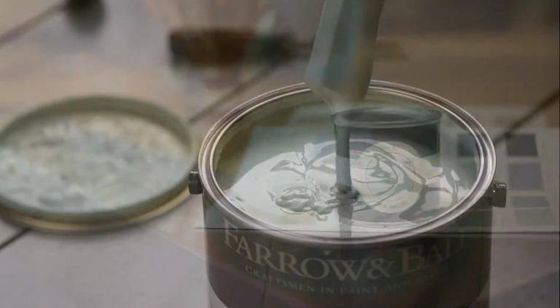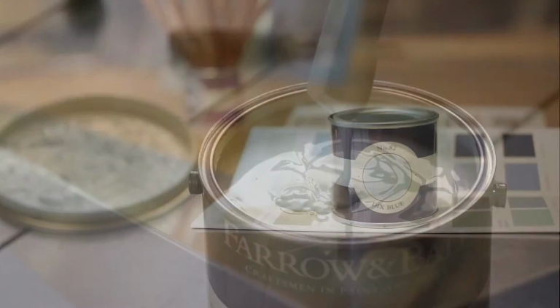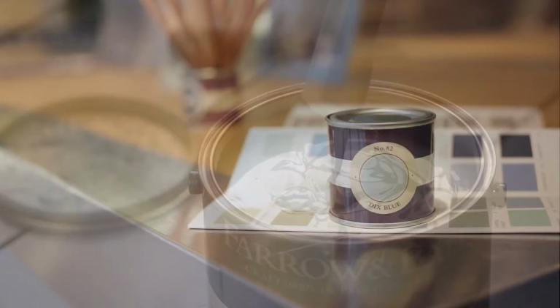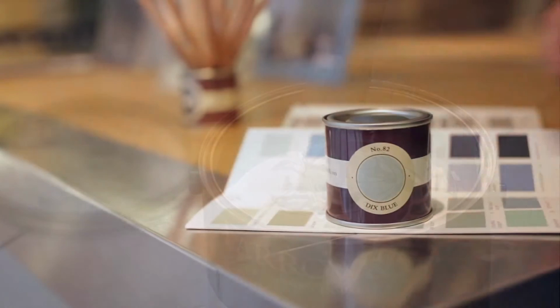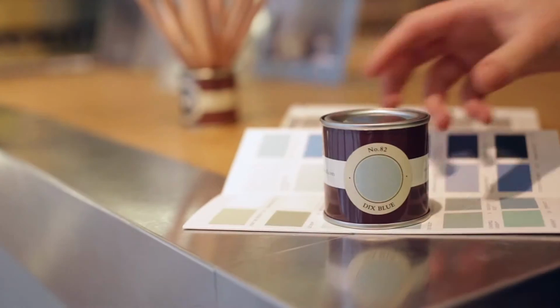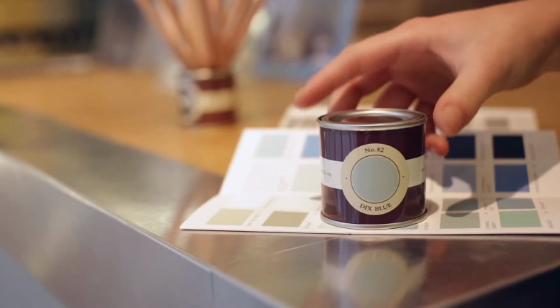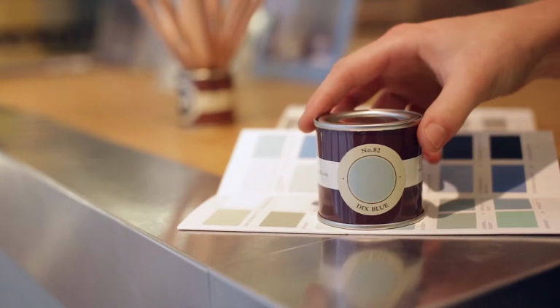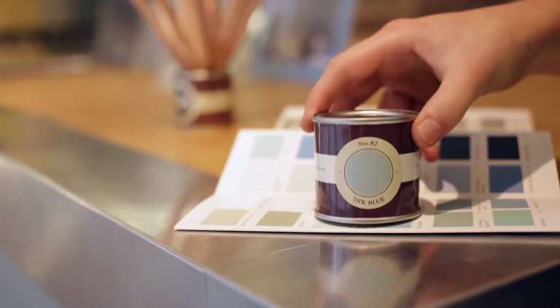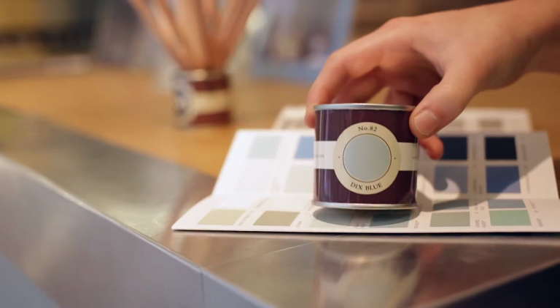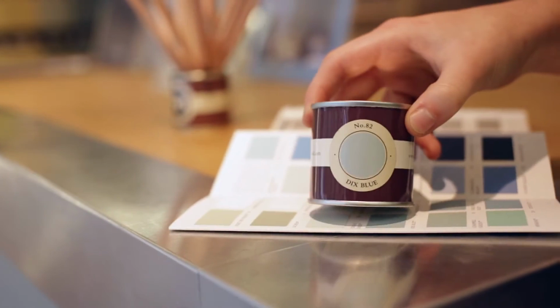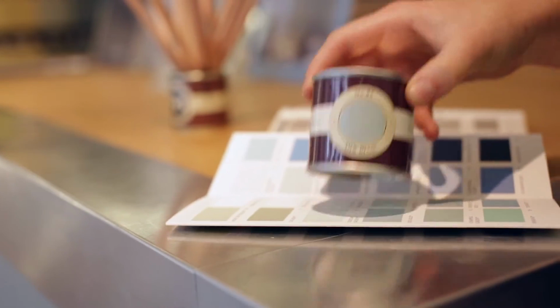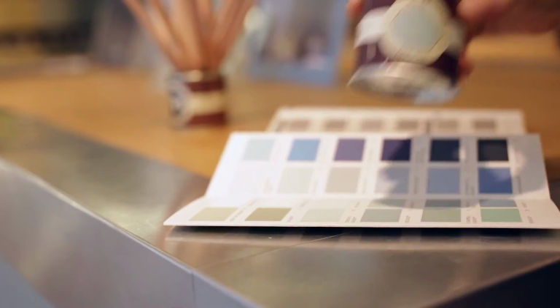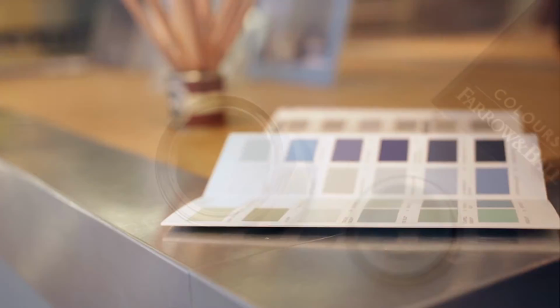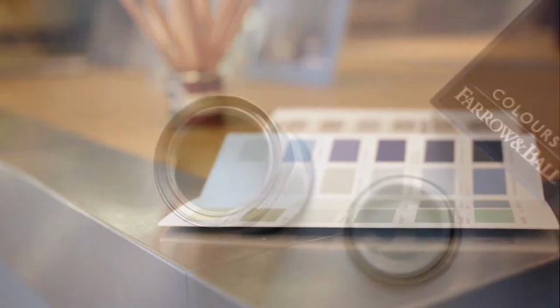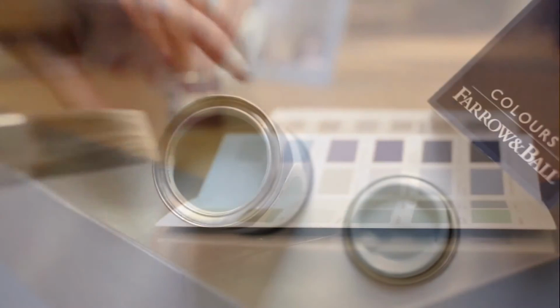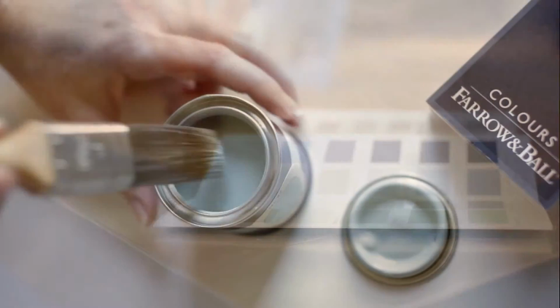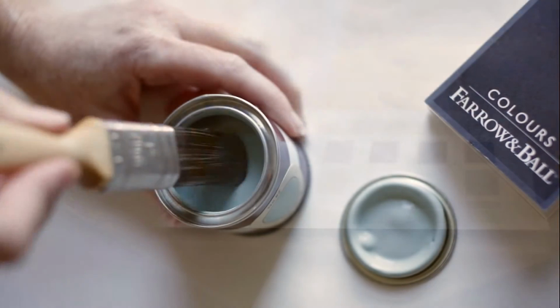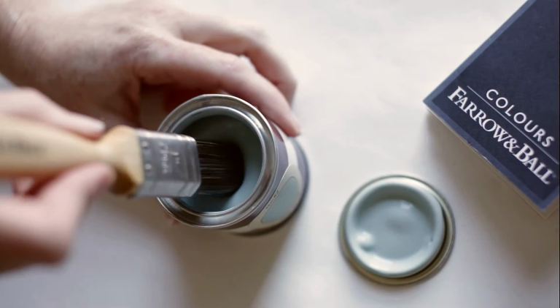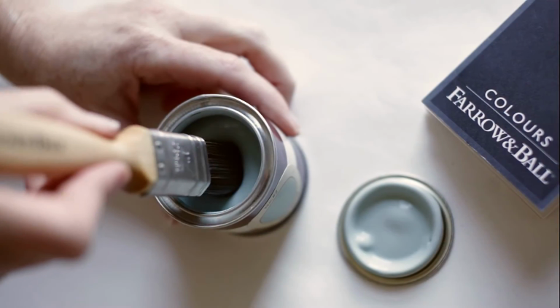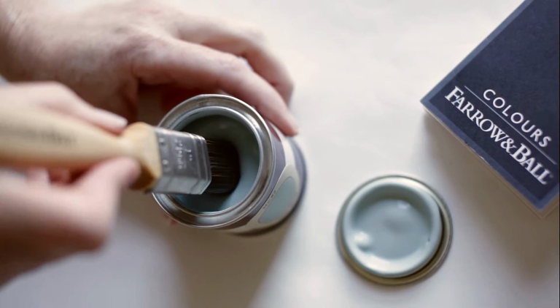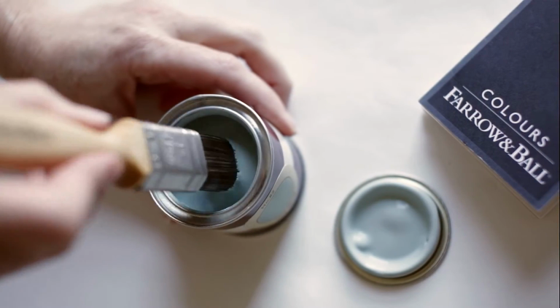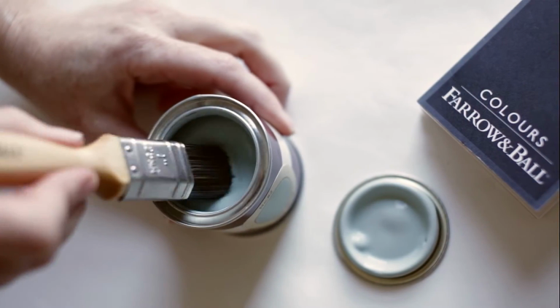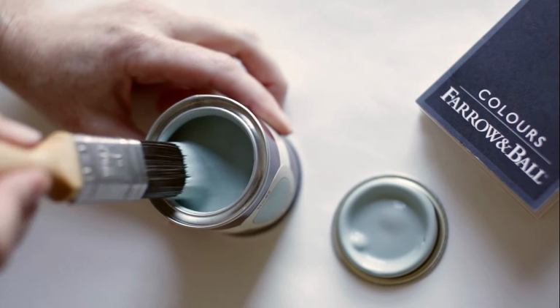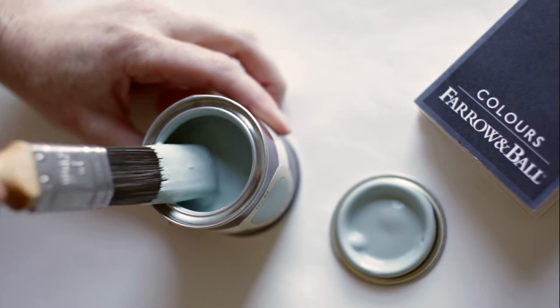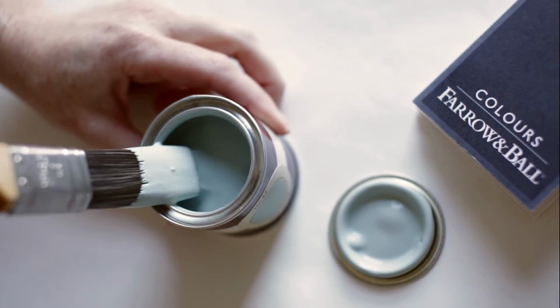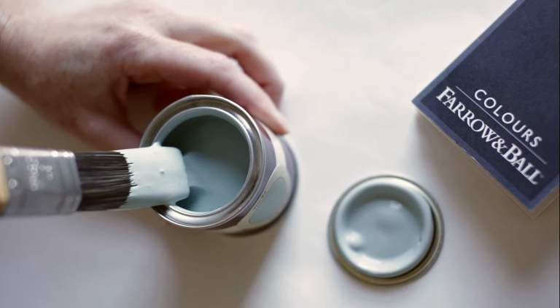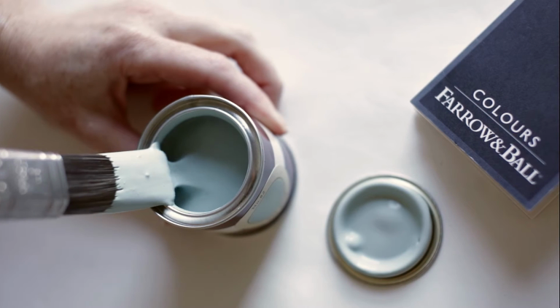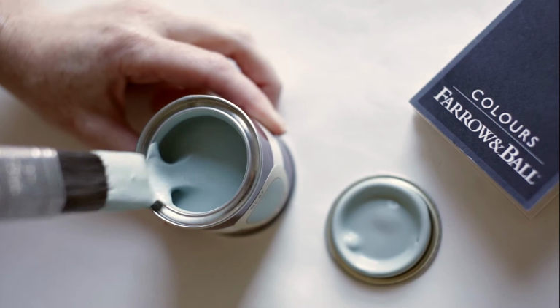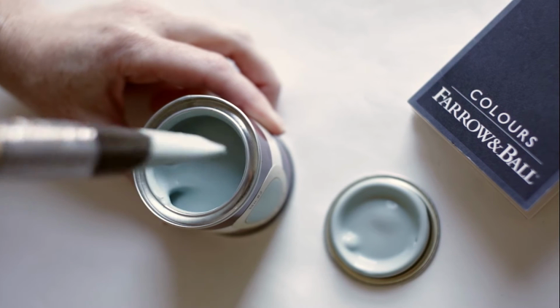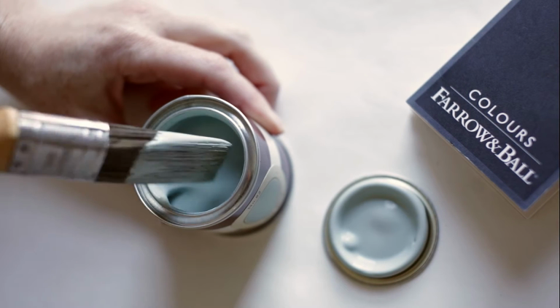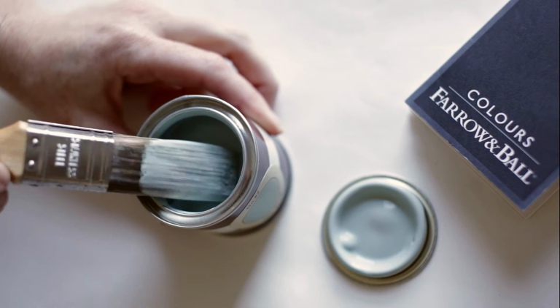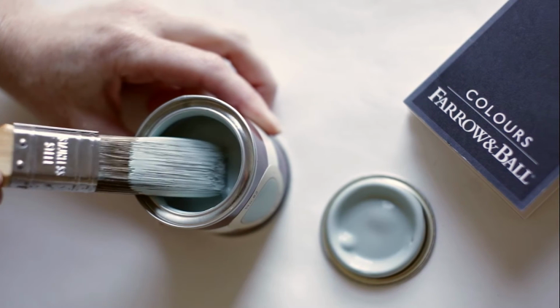The same colour can often look quite different depending on the light, so it's always useful to test them at home first.